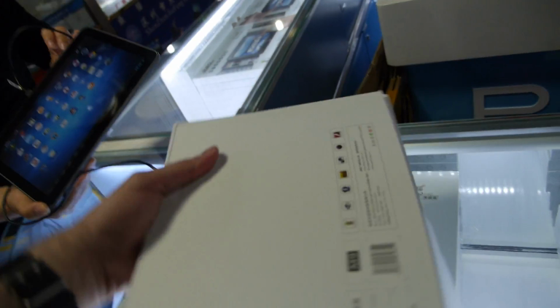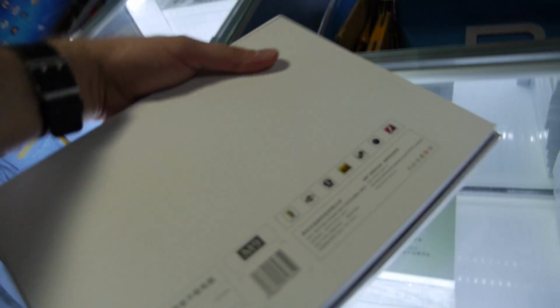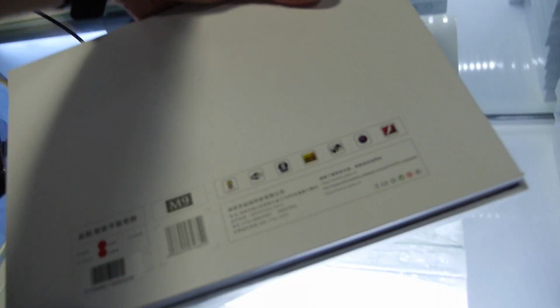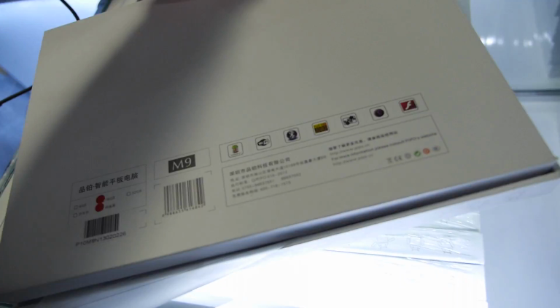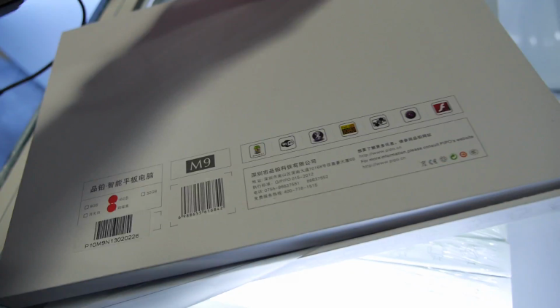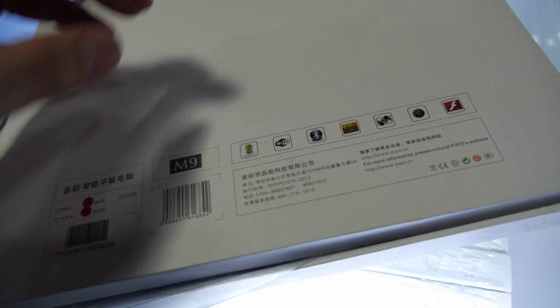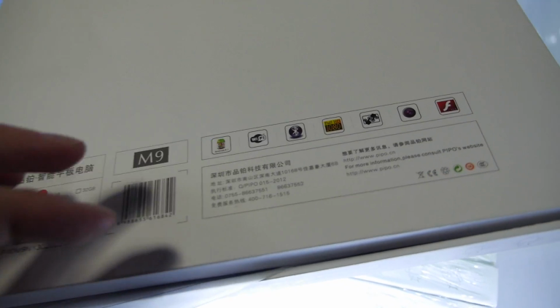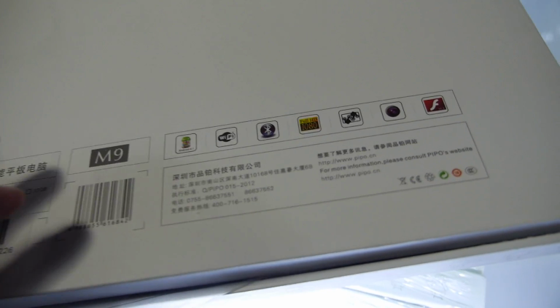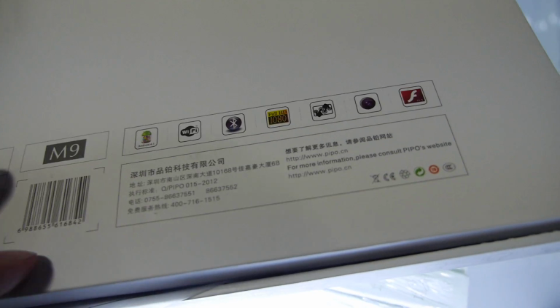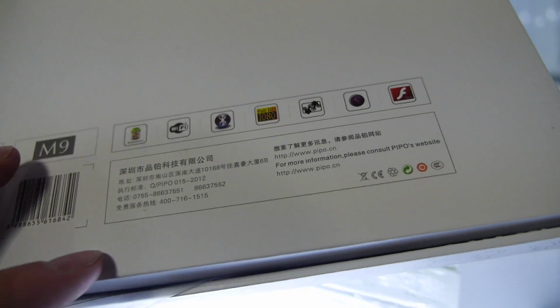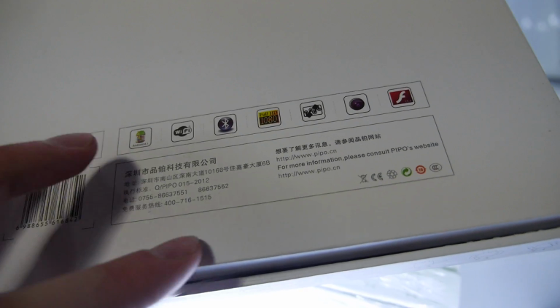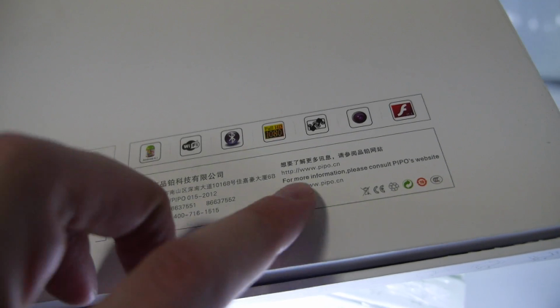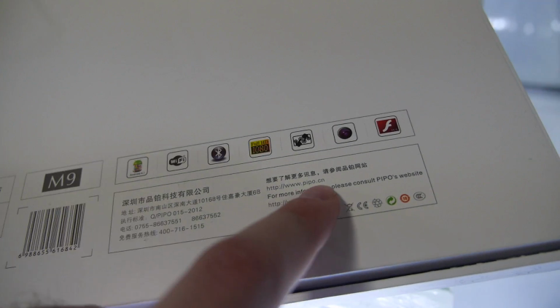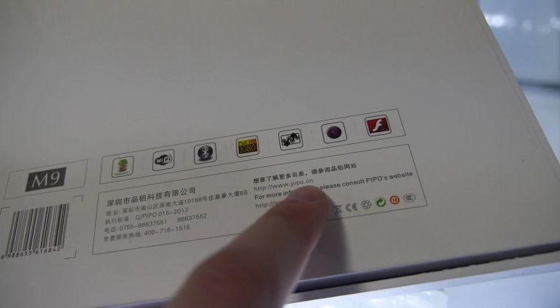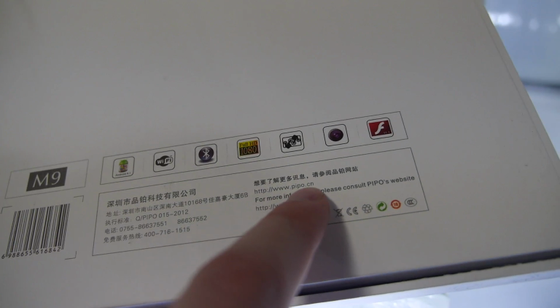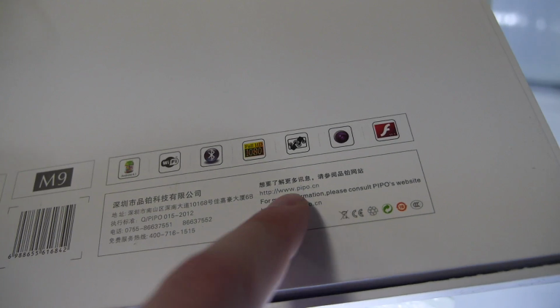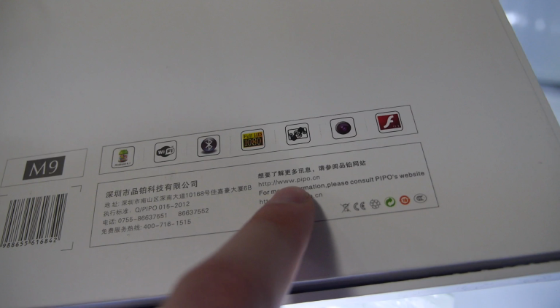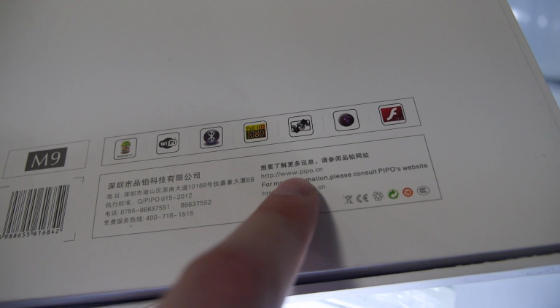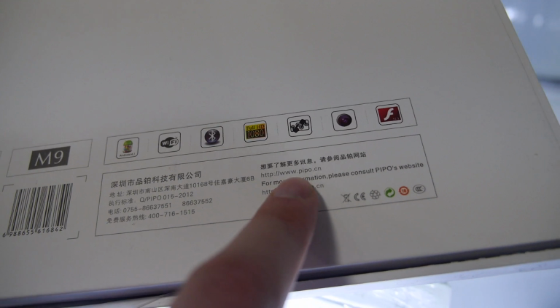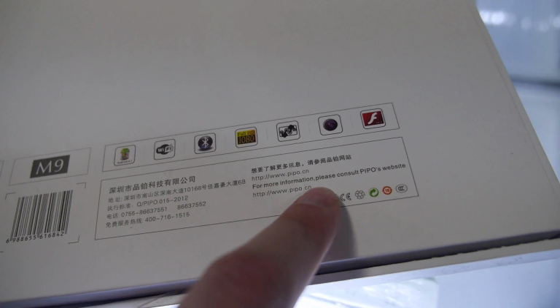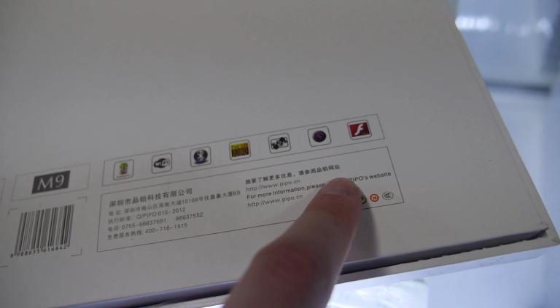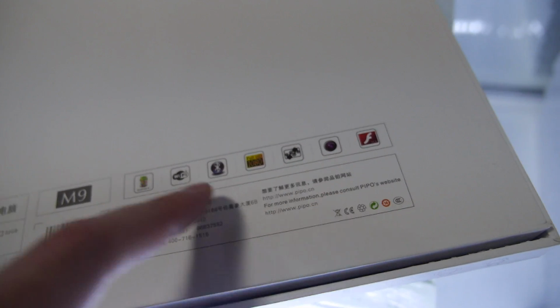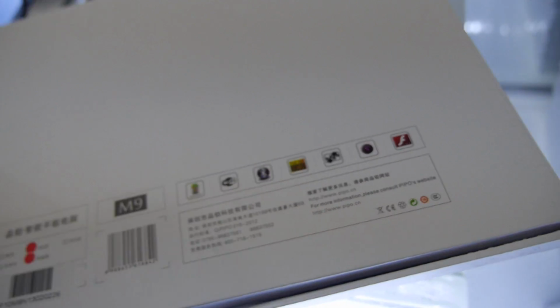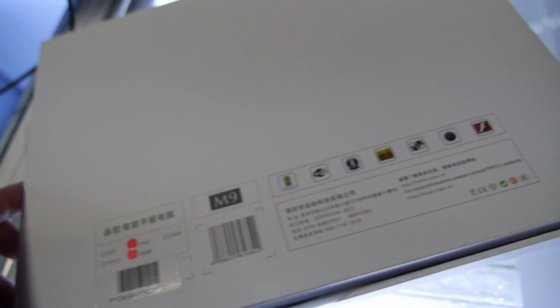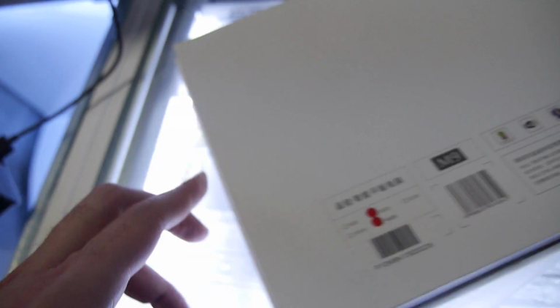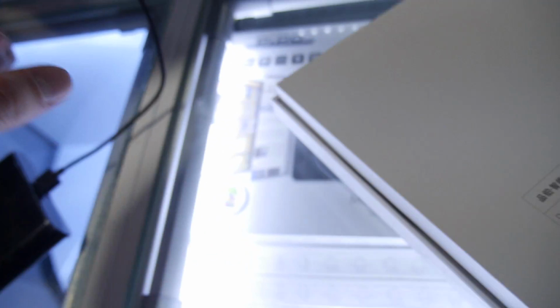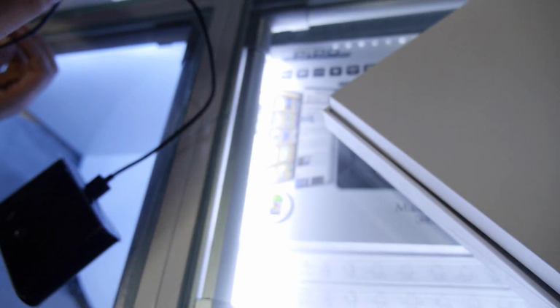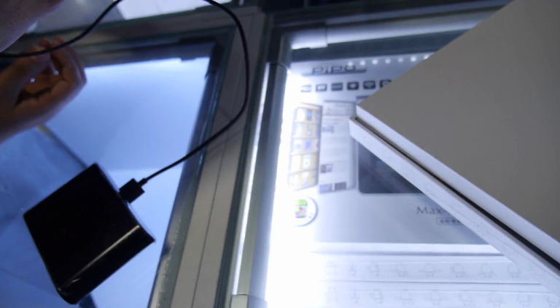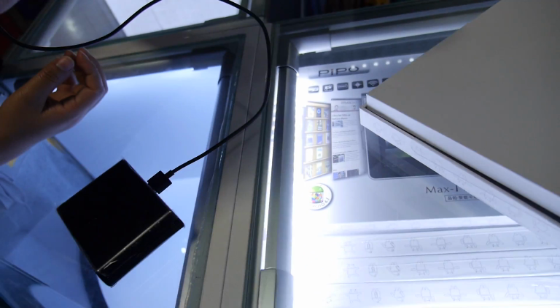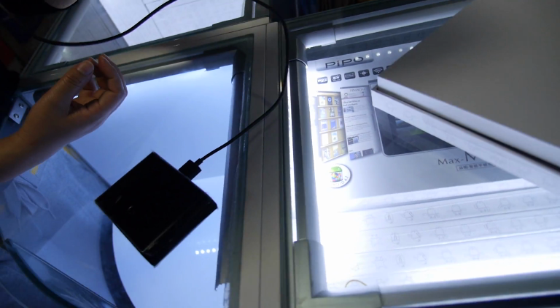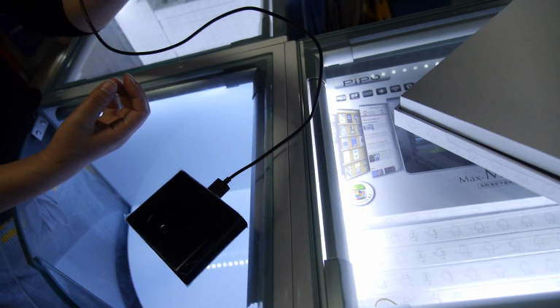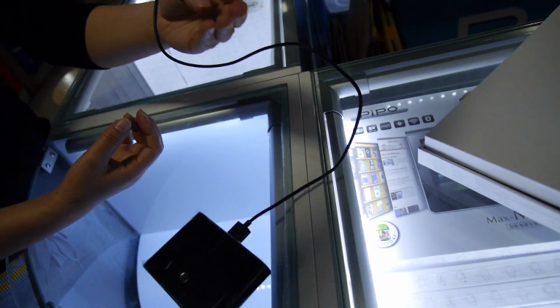So this is a quad-core from Rockchip, 28nm, high-K metal gate. You can order from pipo.cn for the whole world.